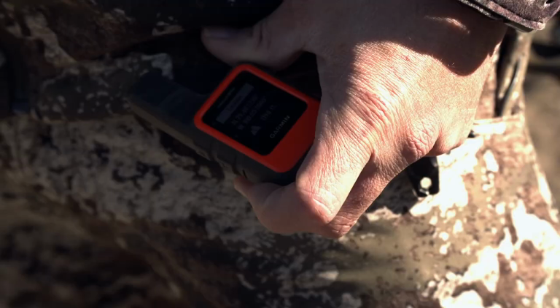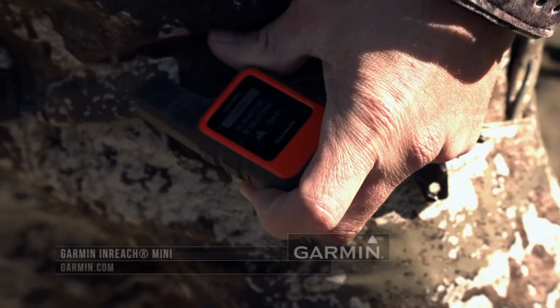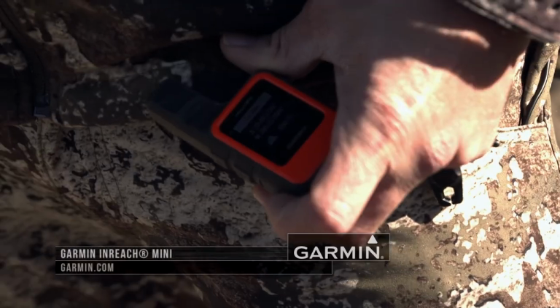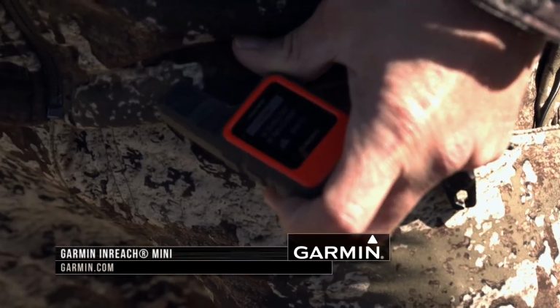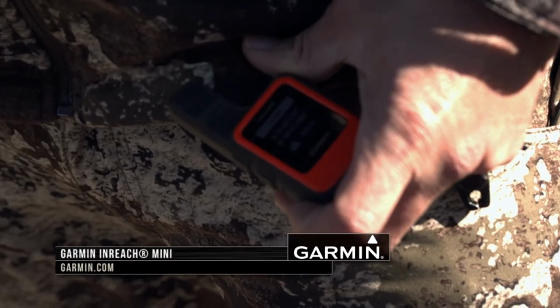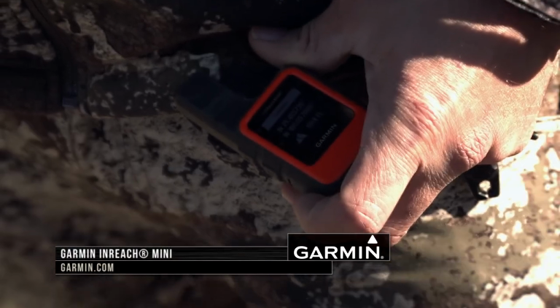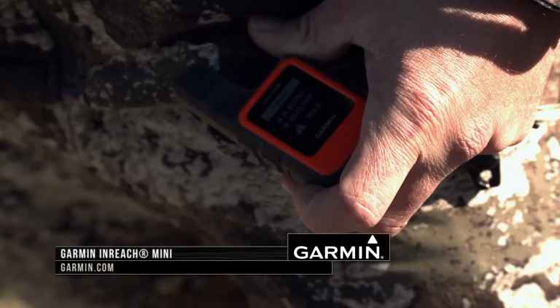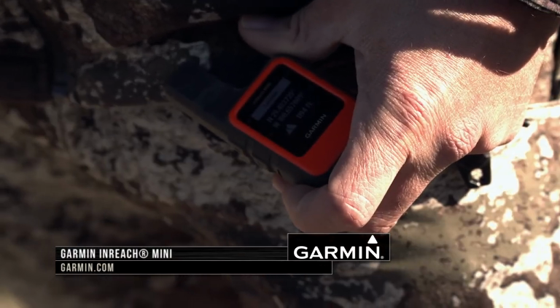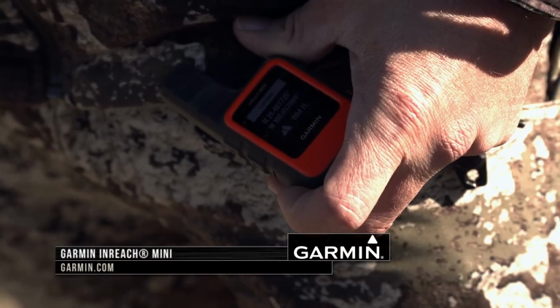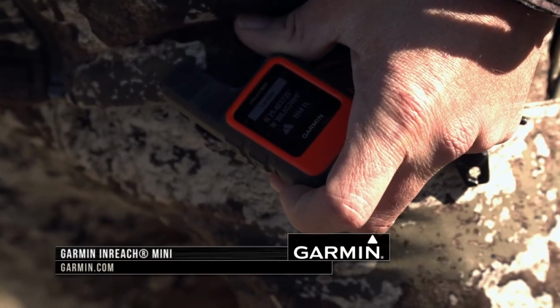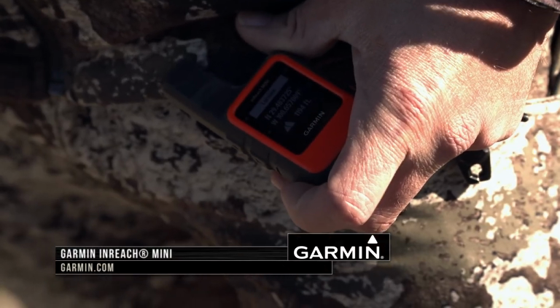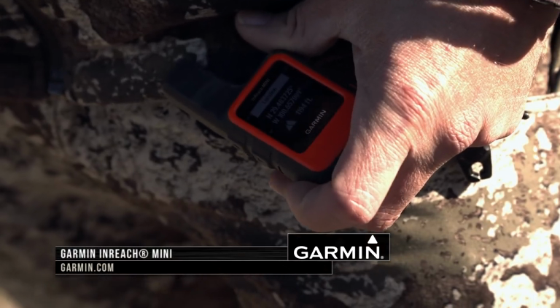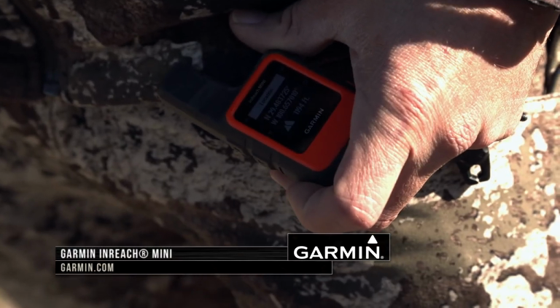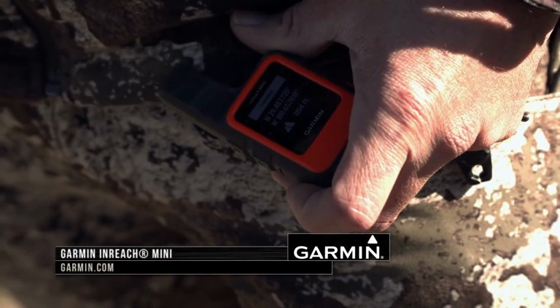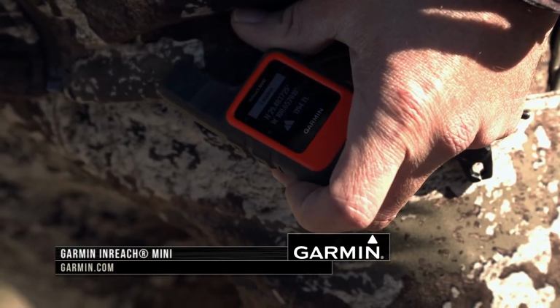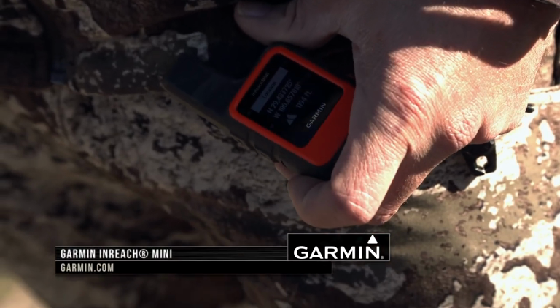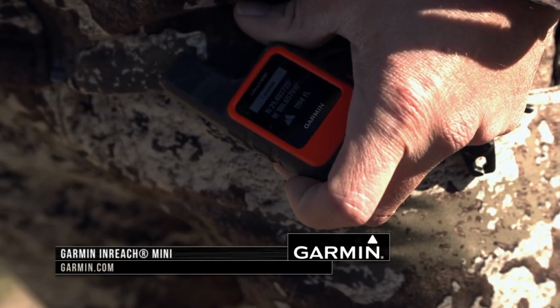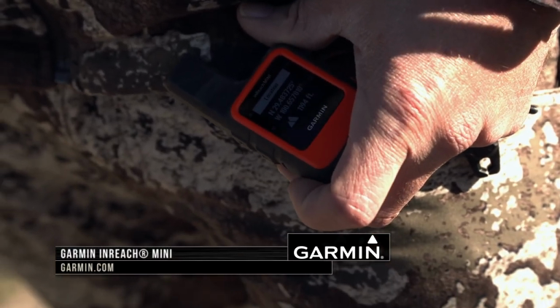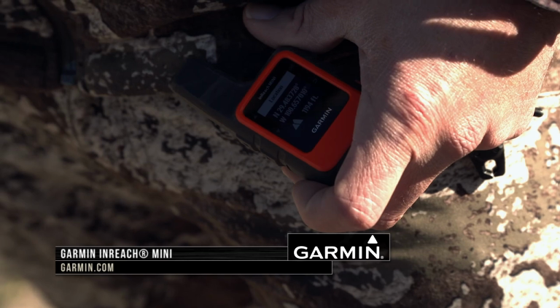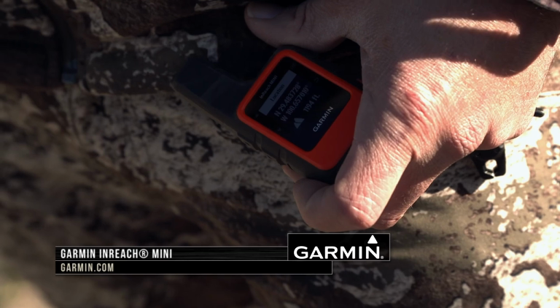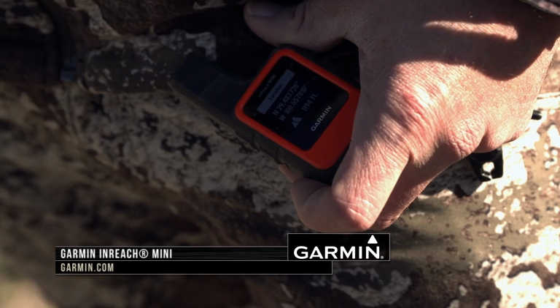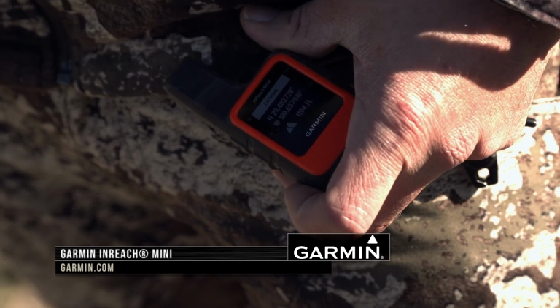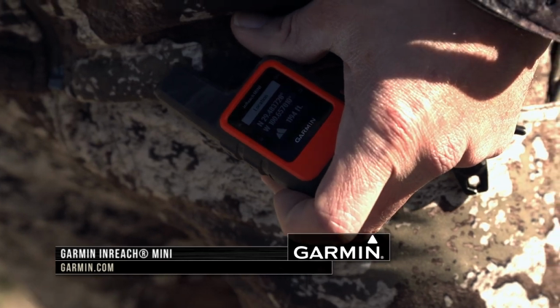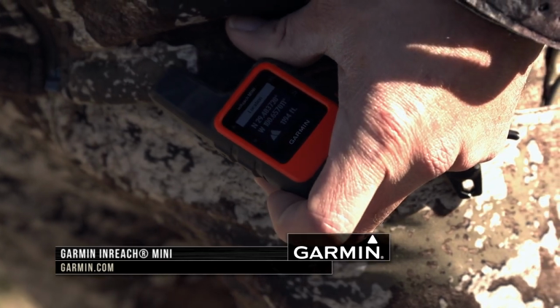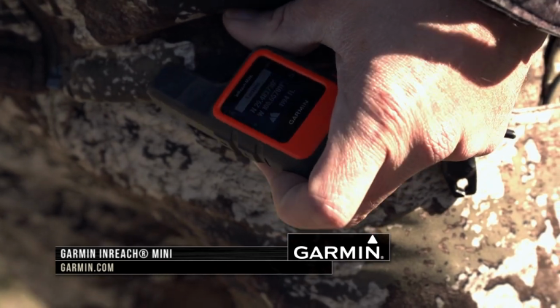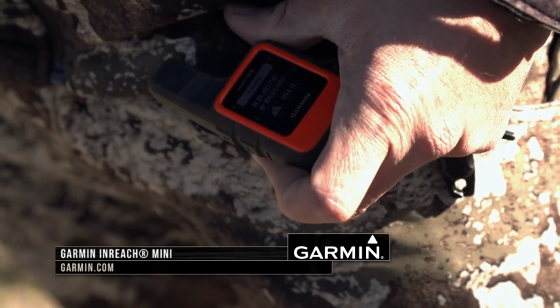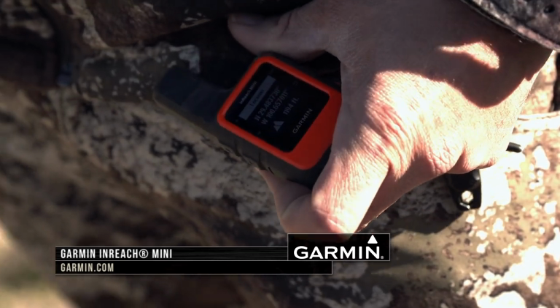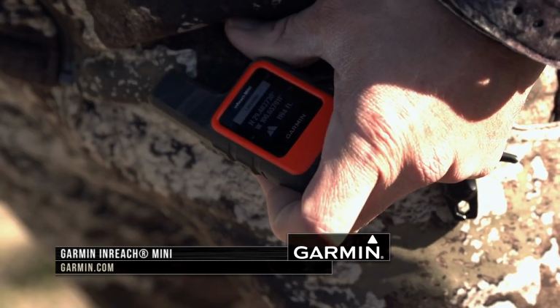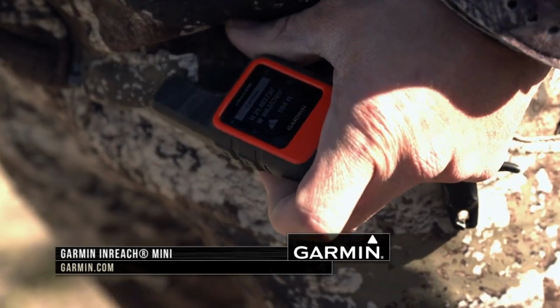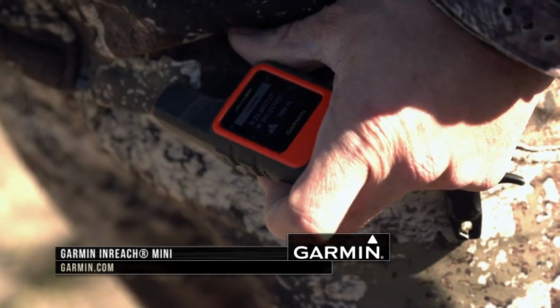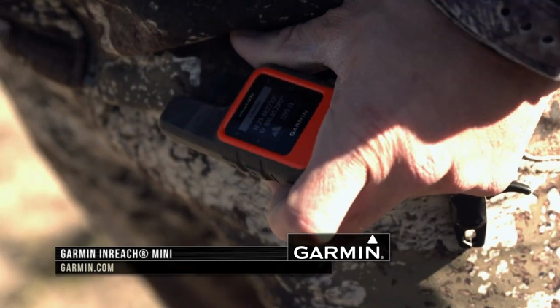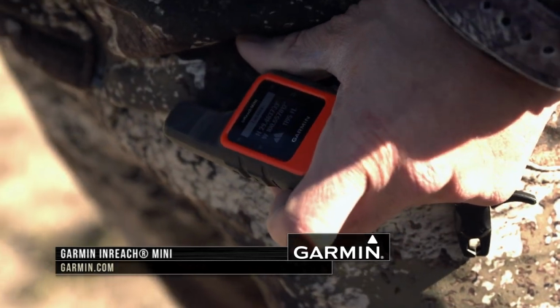Check out the inReach Mini and all of Garmin's handheld GPS devices at Garmin.com.